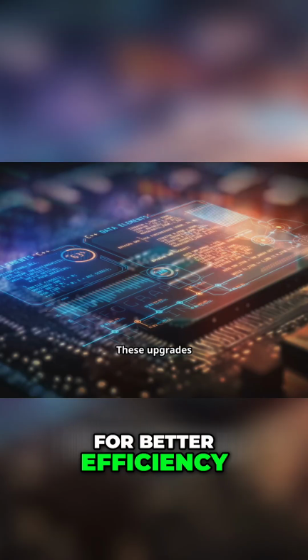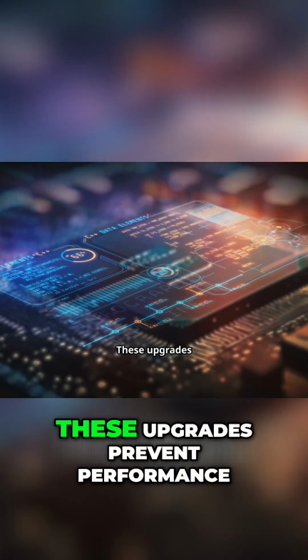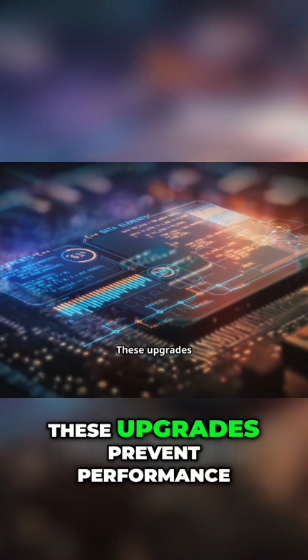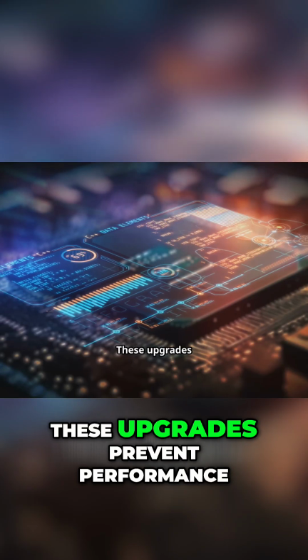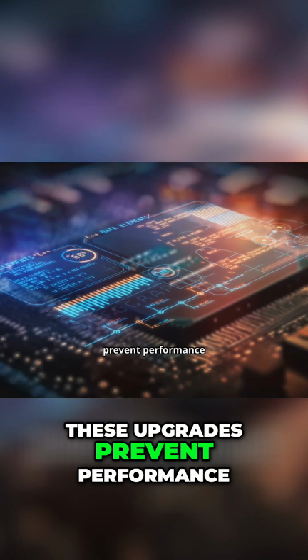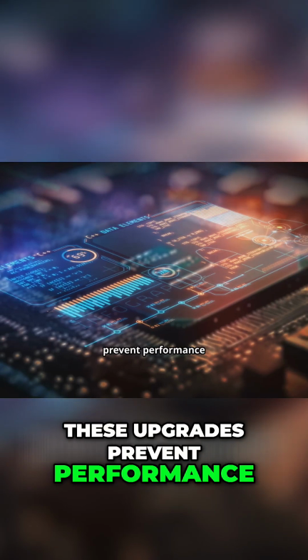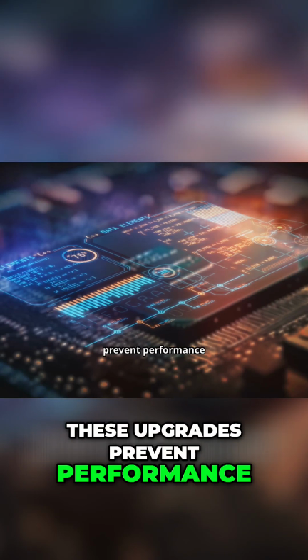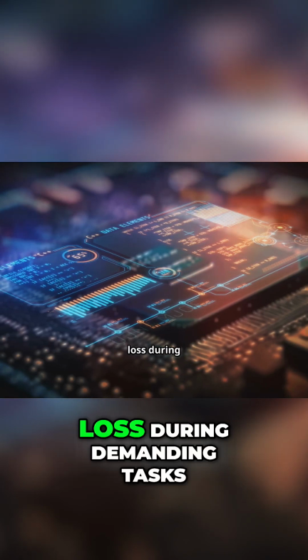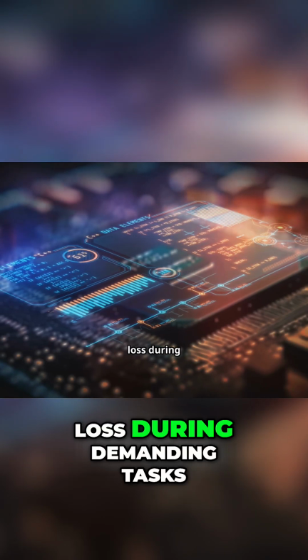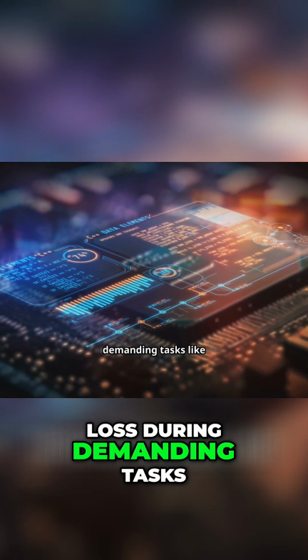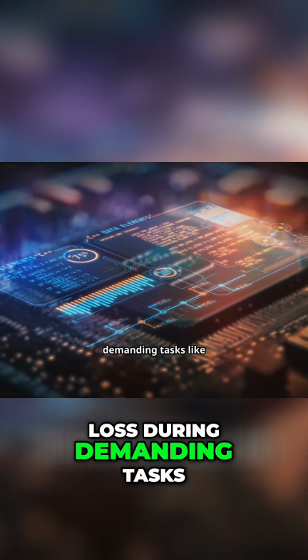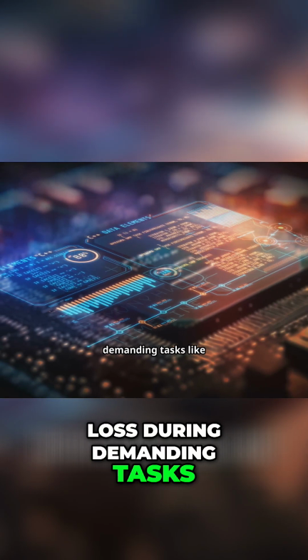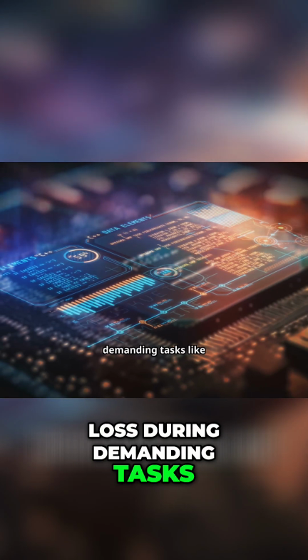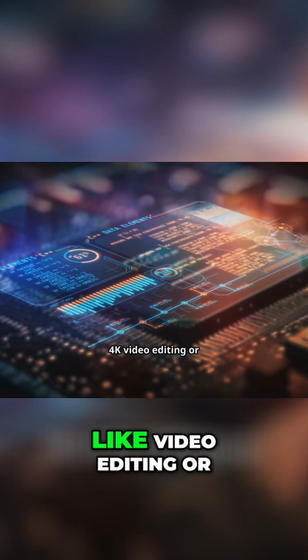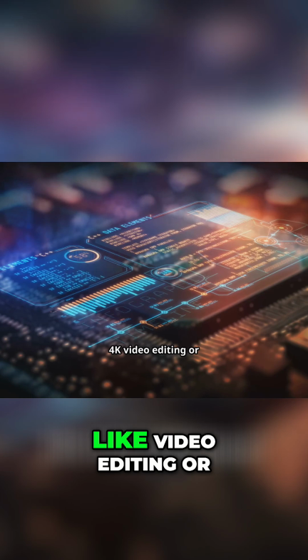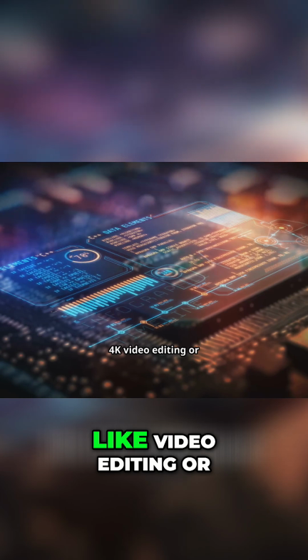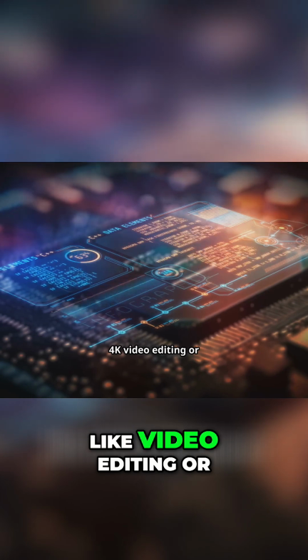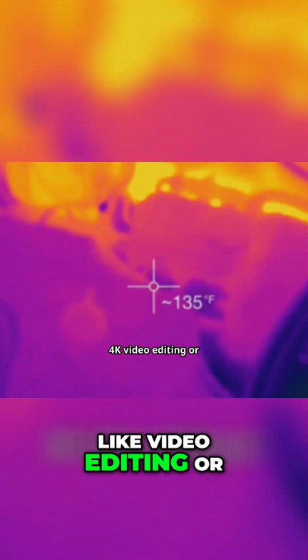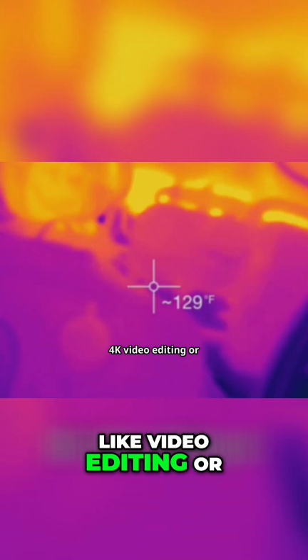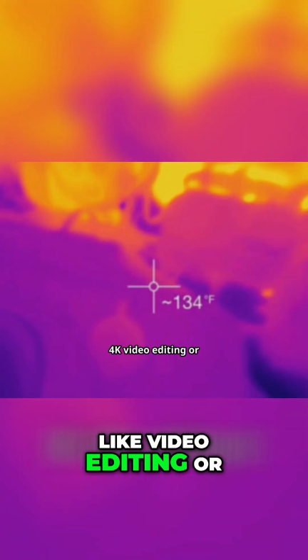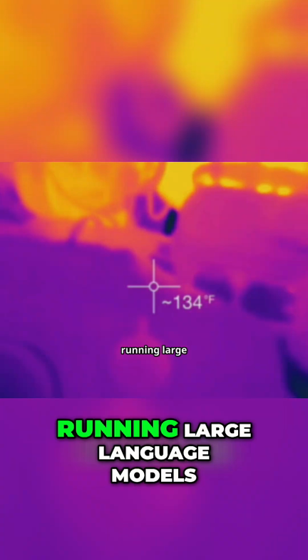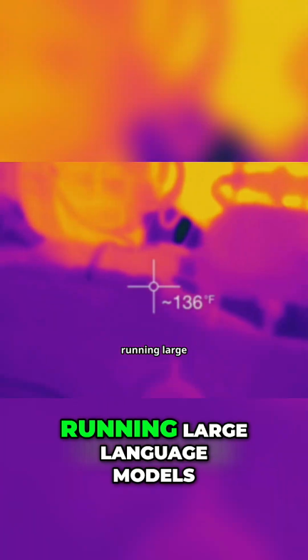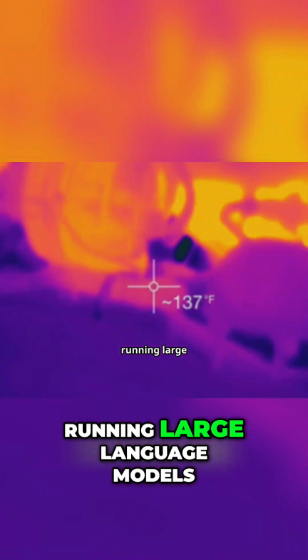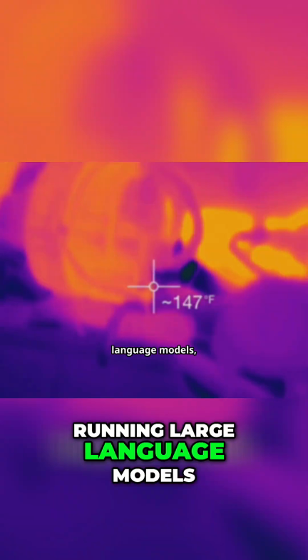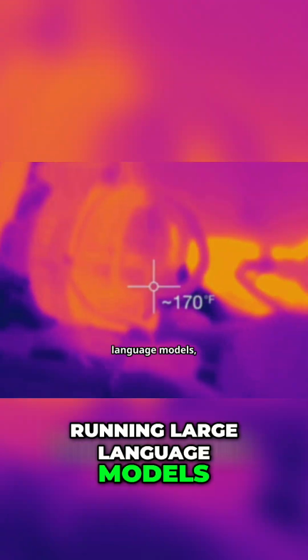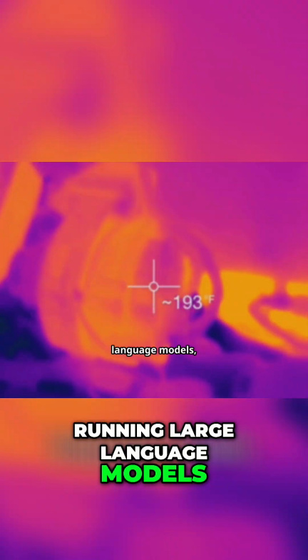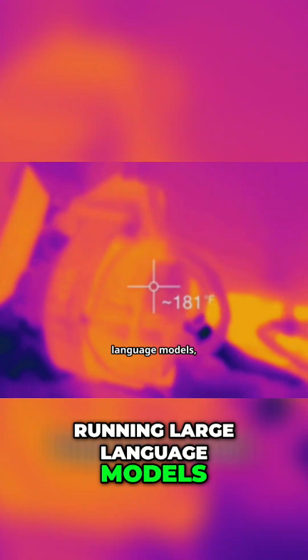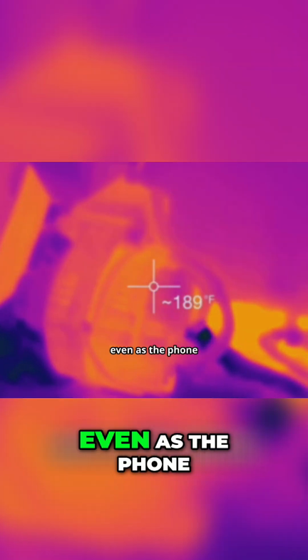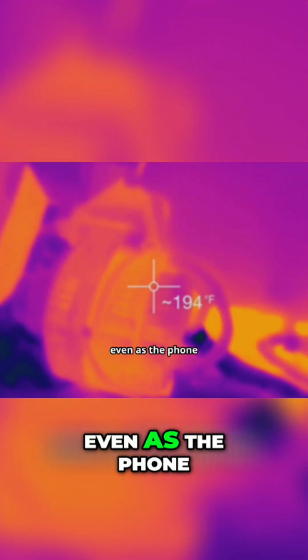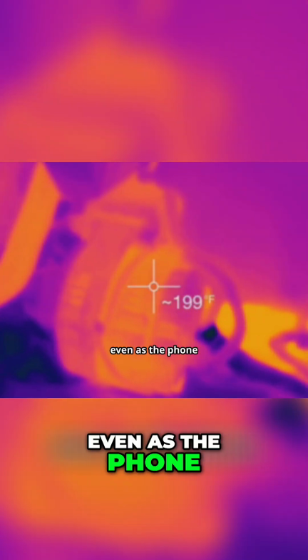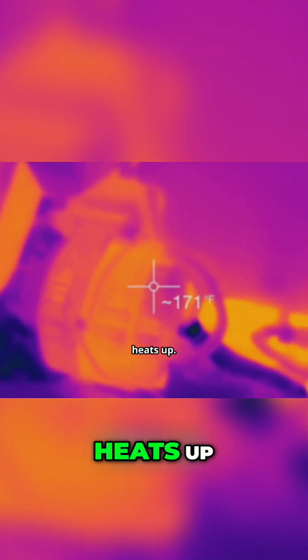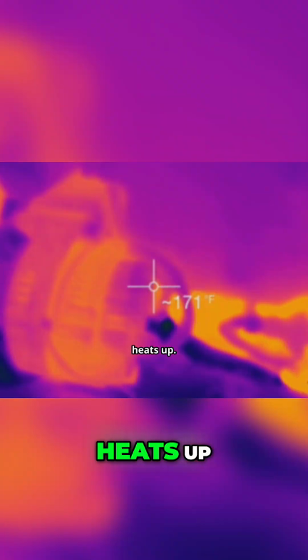These upgrades prevent performance loss during demanding tasks like 4K video editing or running large language models, even as the phone heats up.